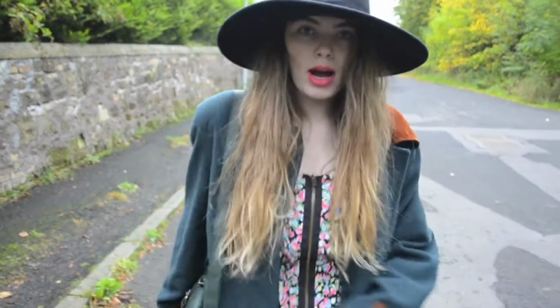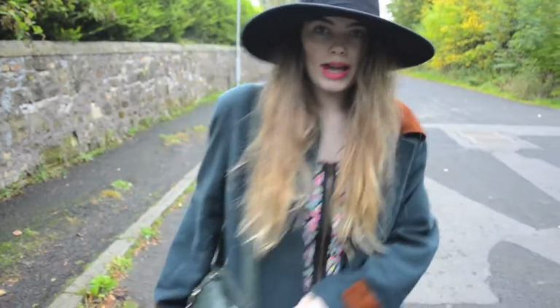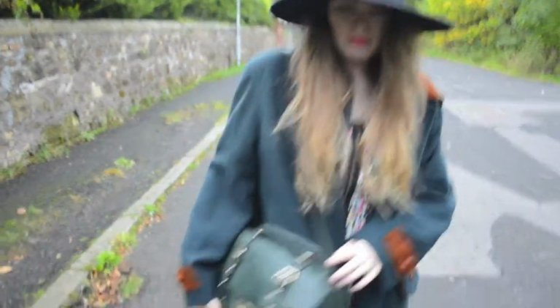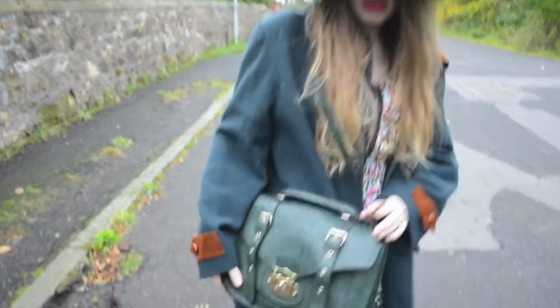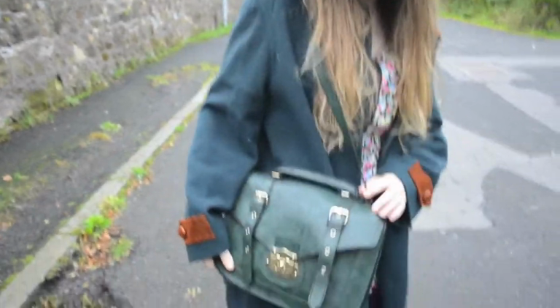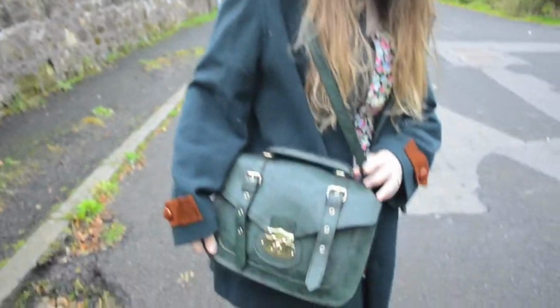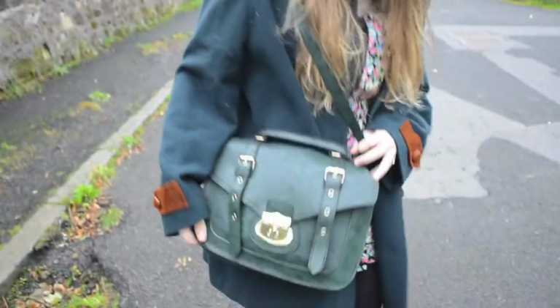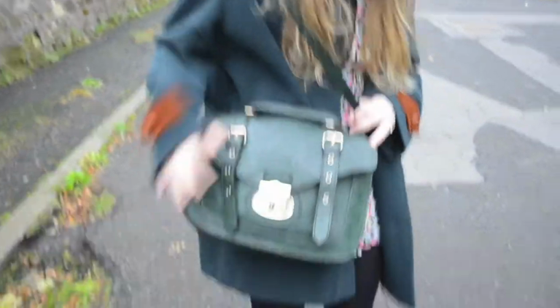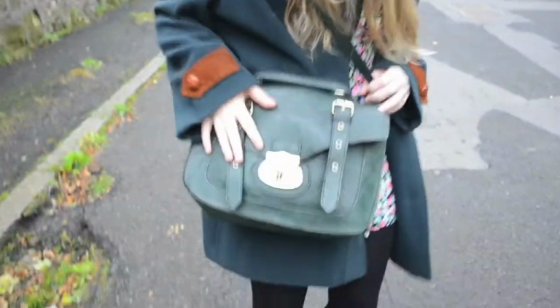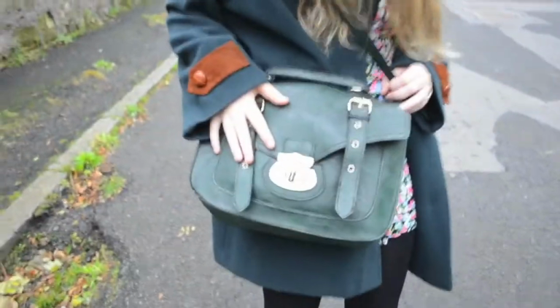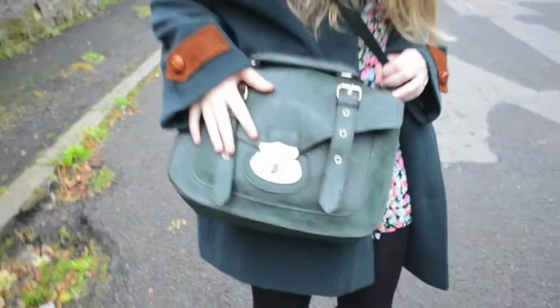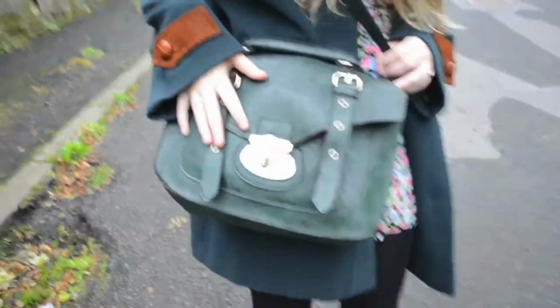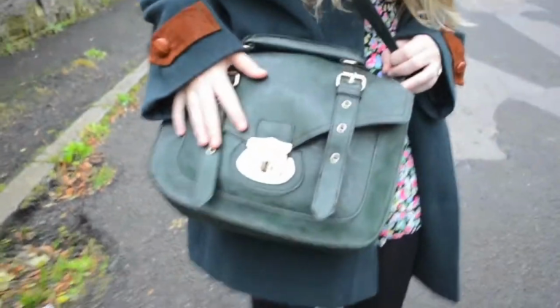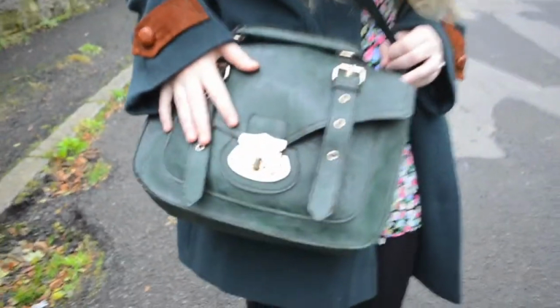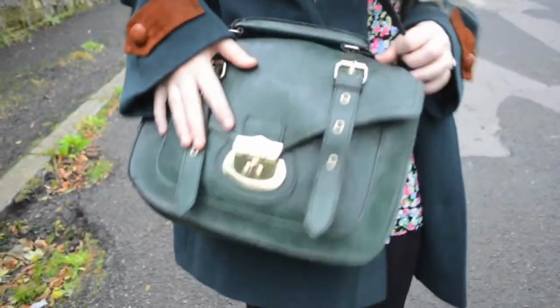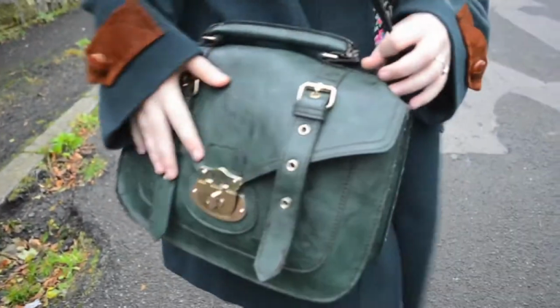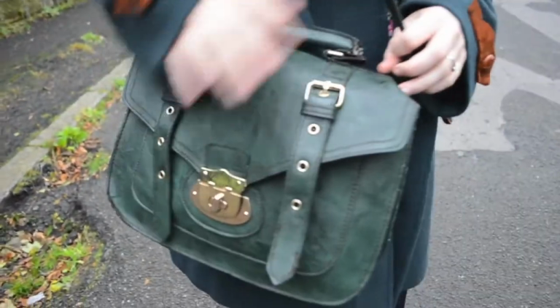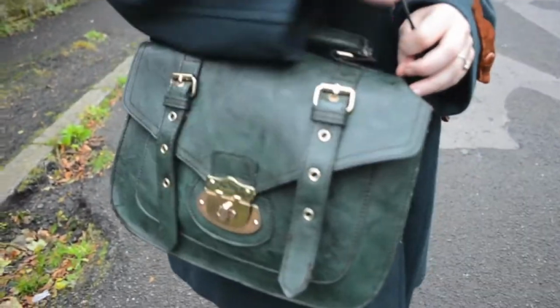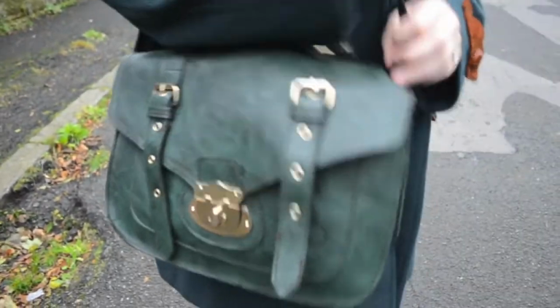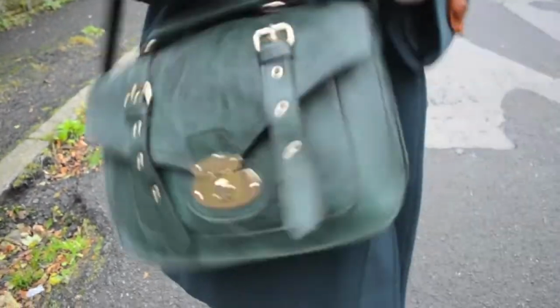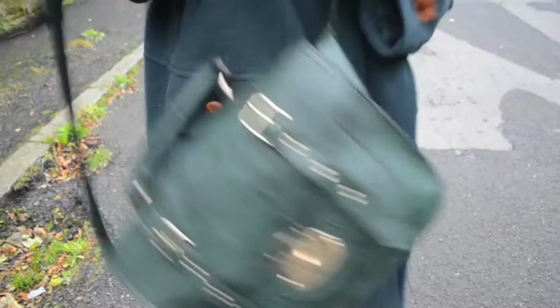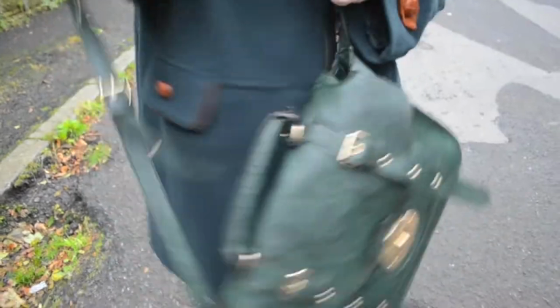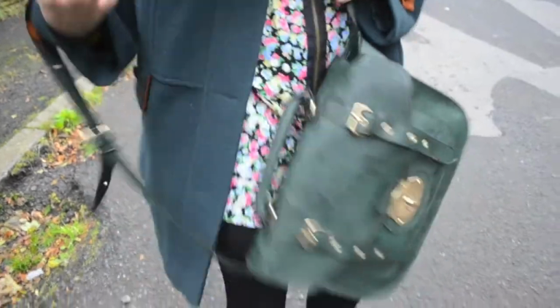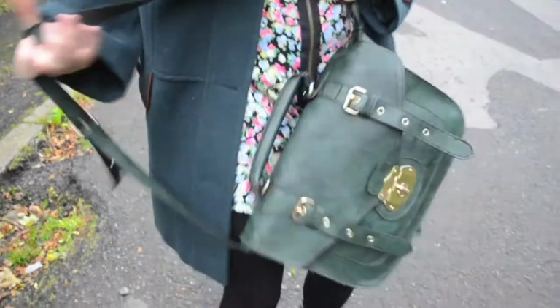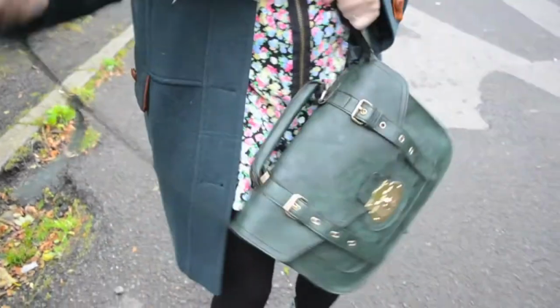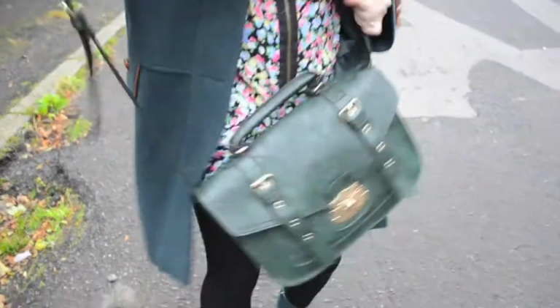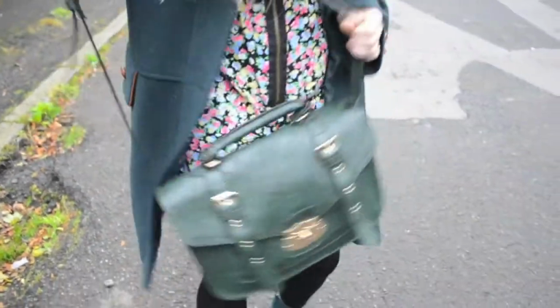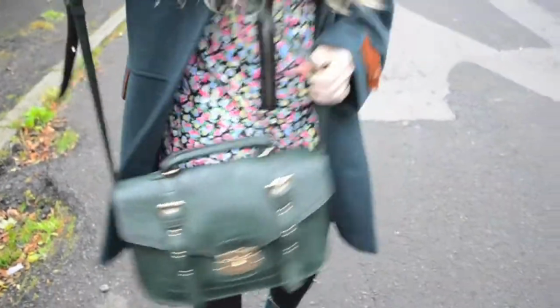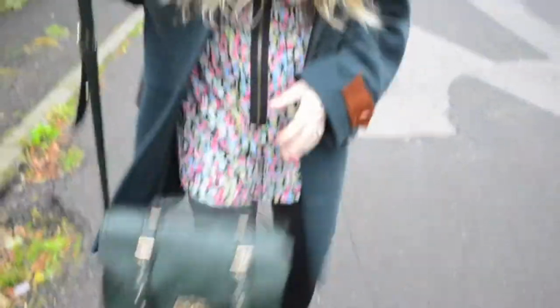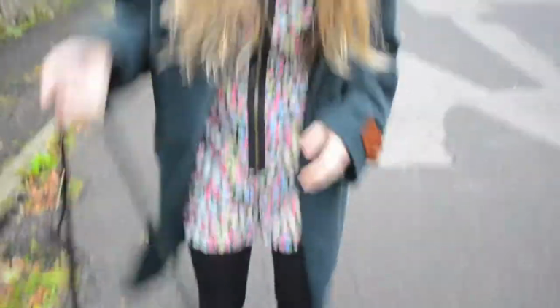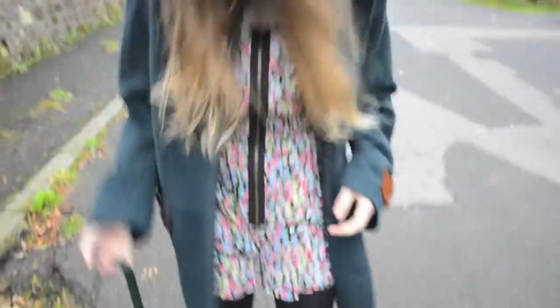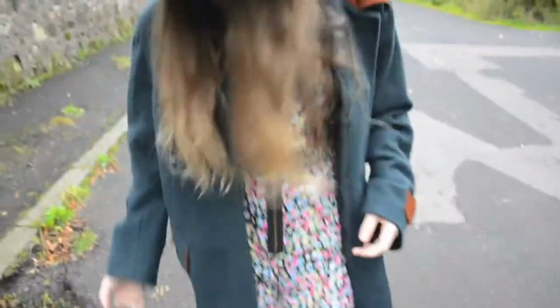My bag is from New Look. I really like this bag — I always use it a lot.